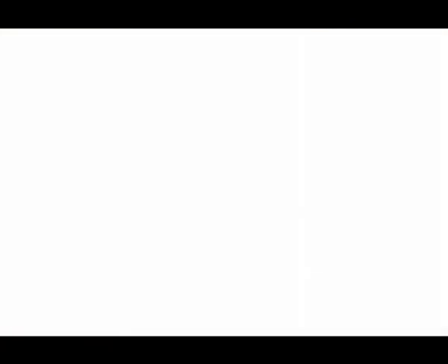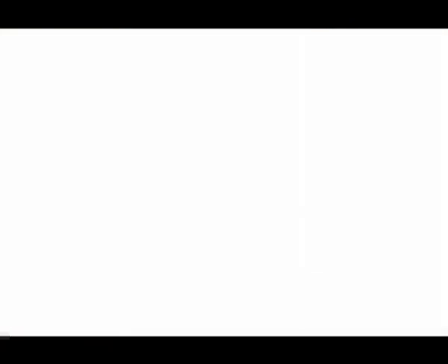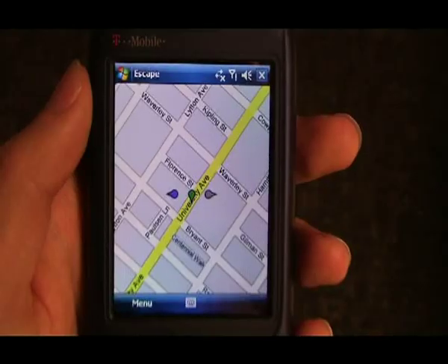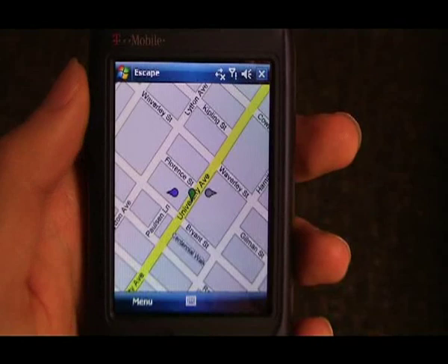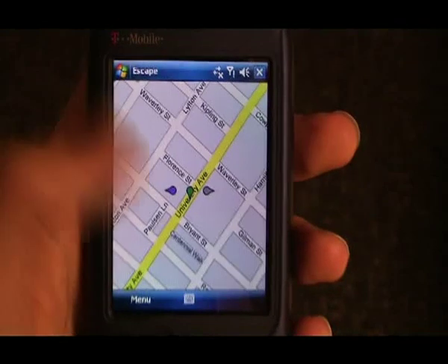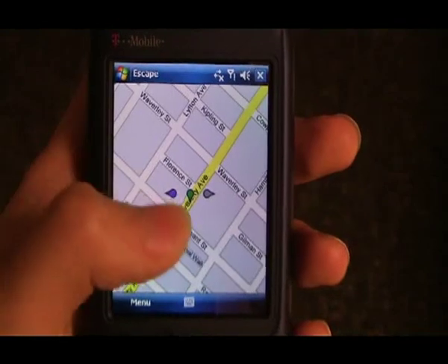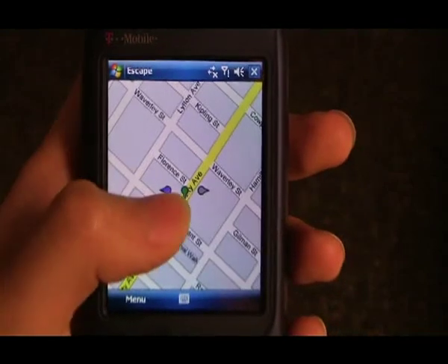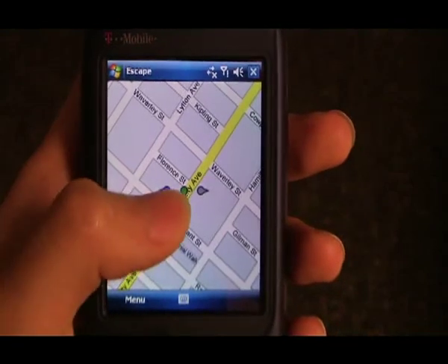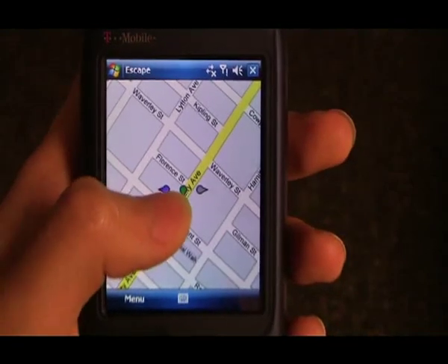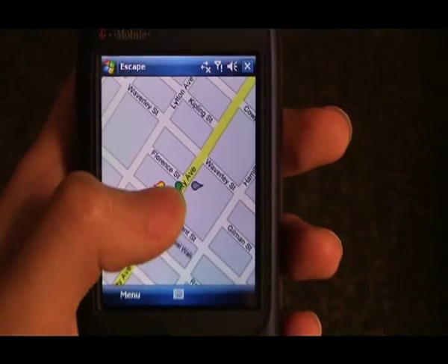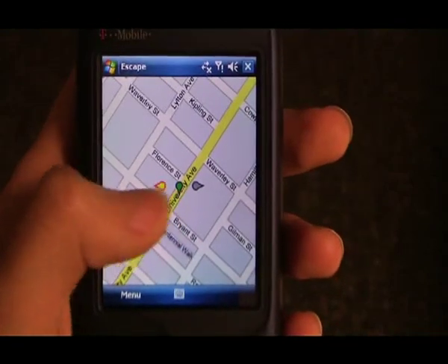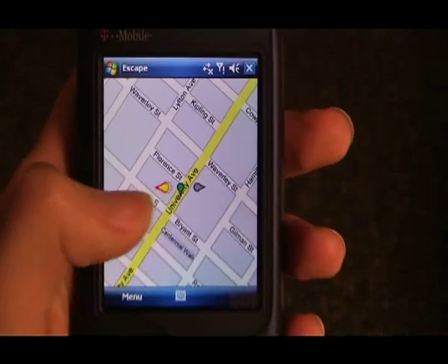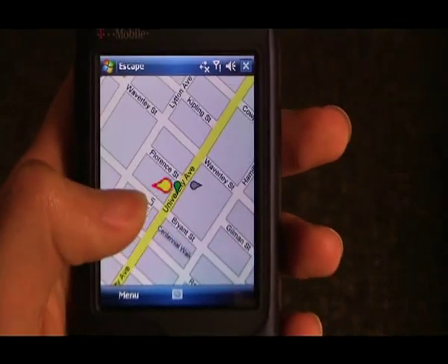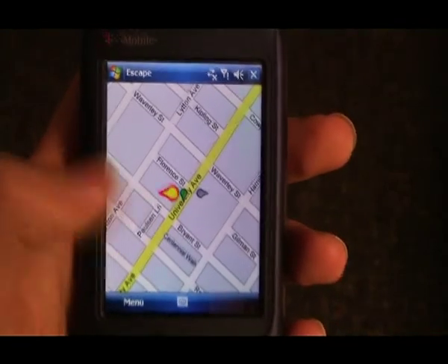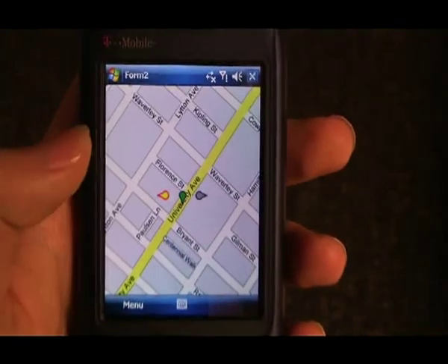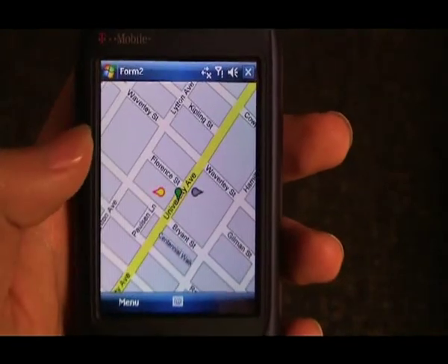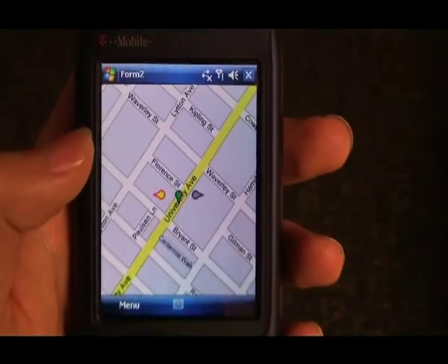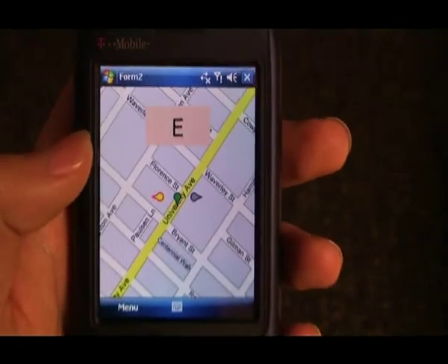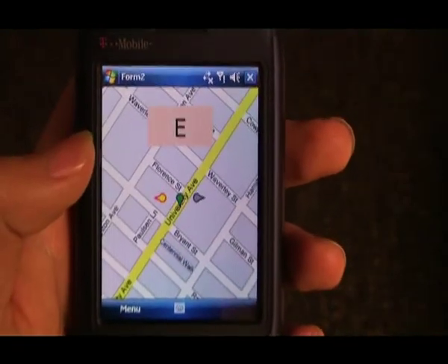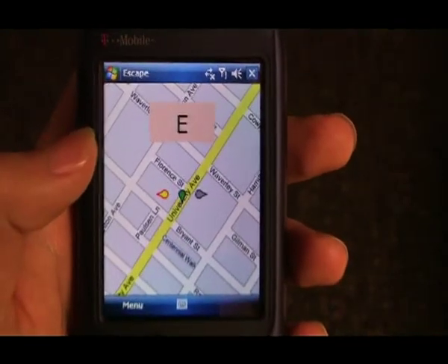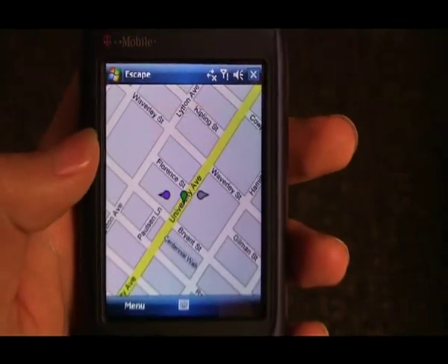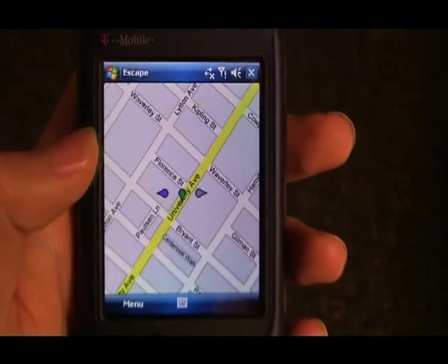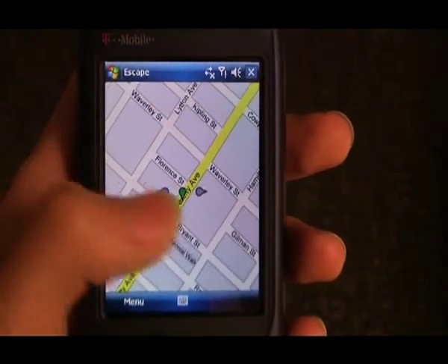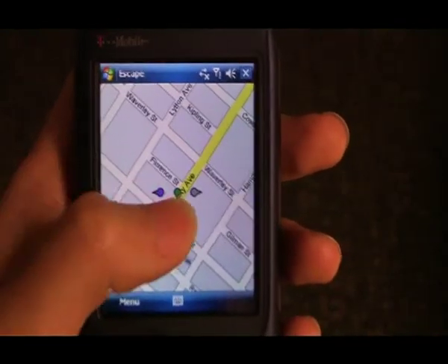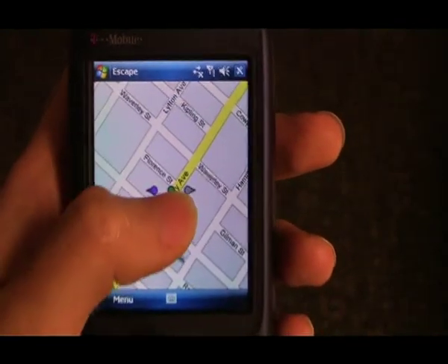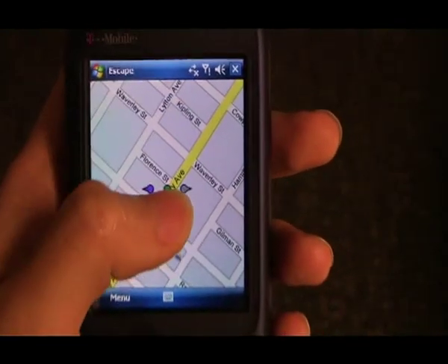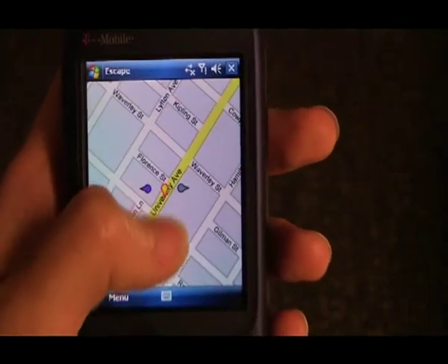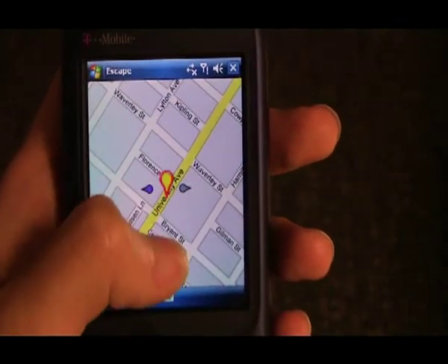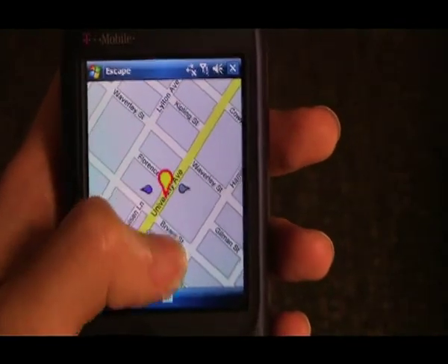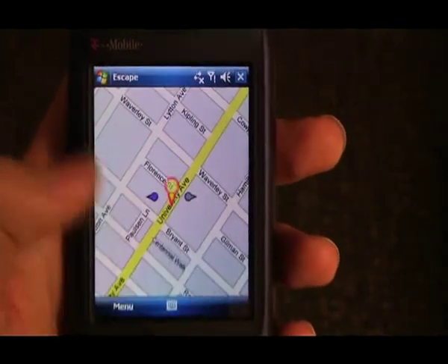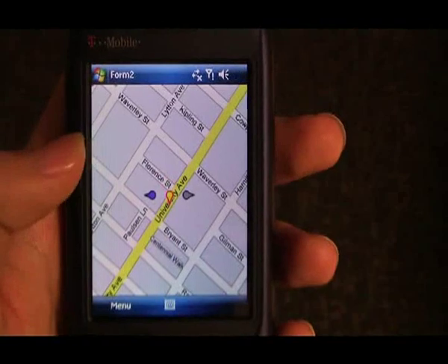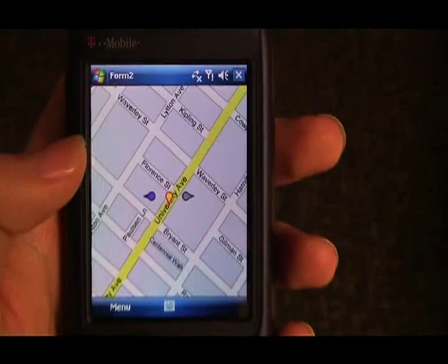We have demonstrated Escape, a target selection technique for one-handed mobile device operation. Thank you.